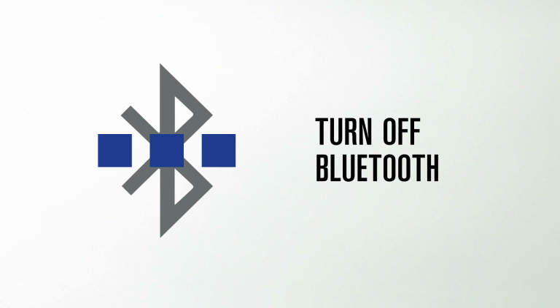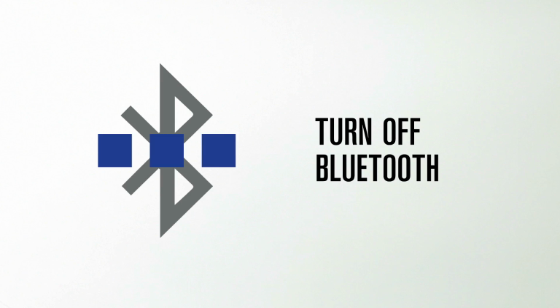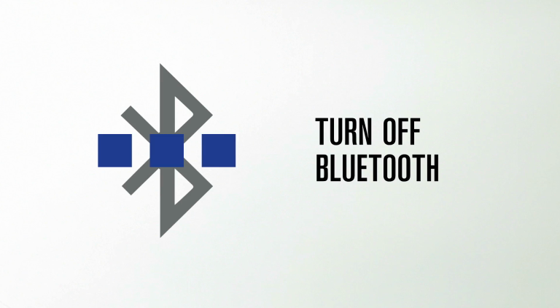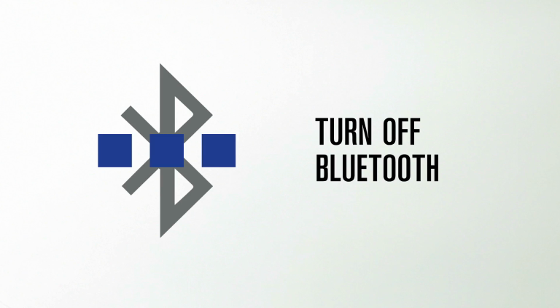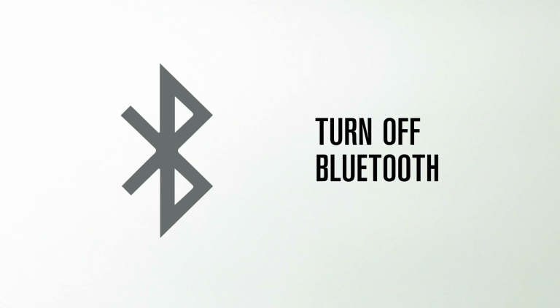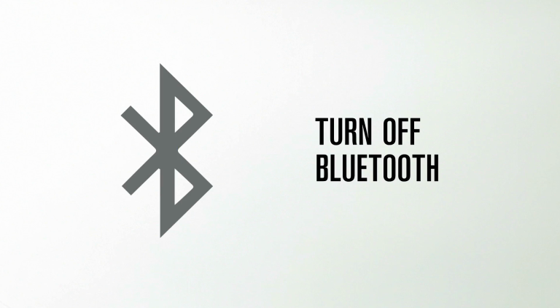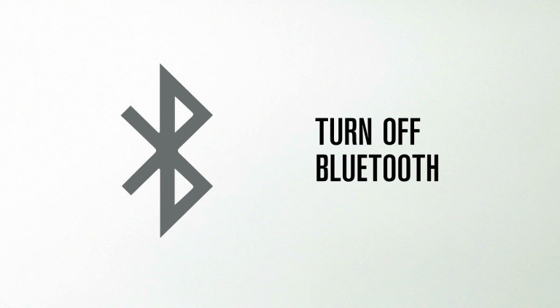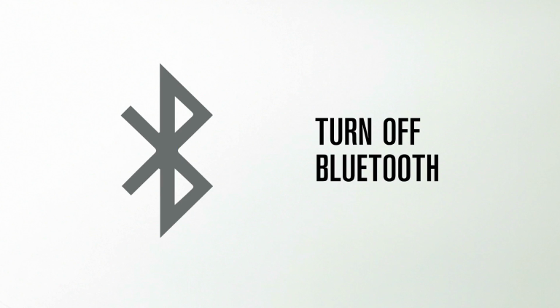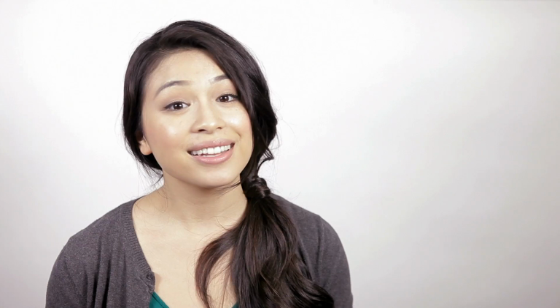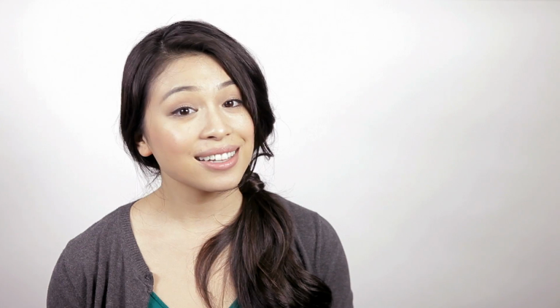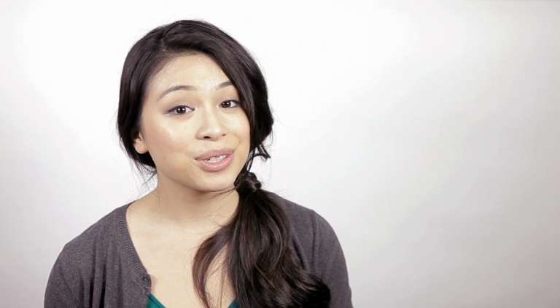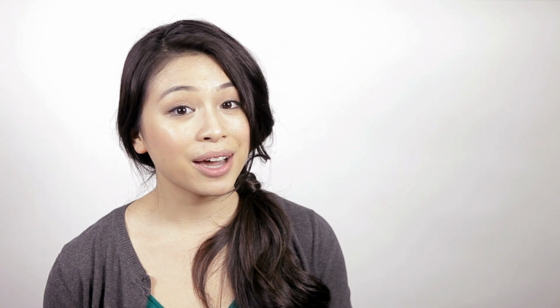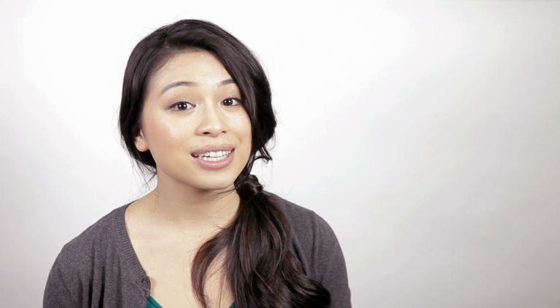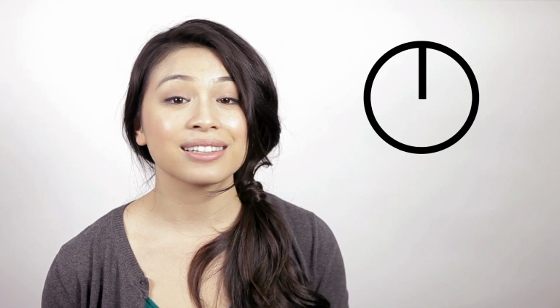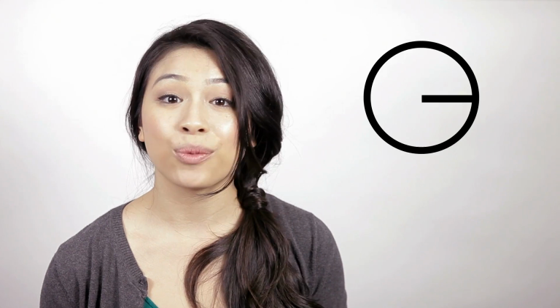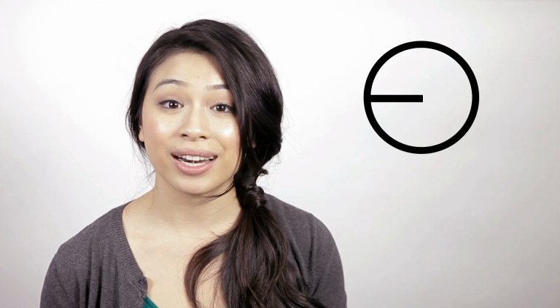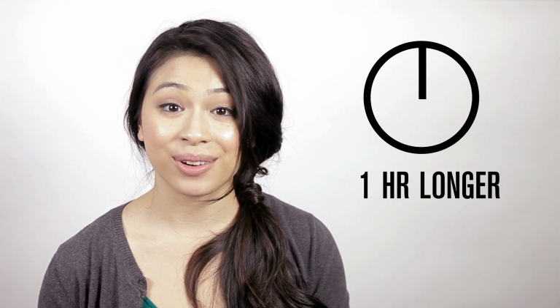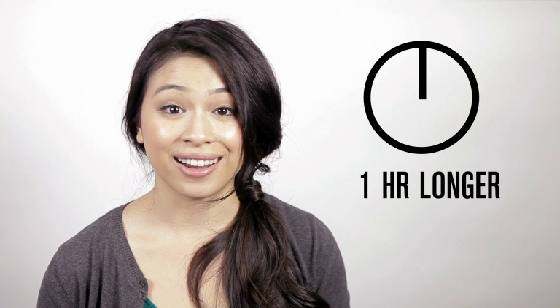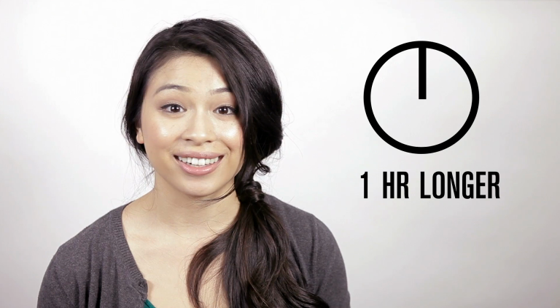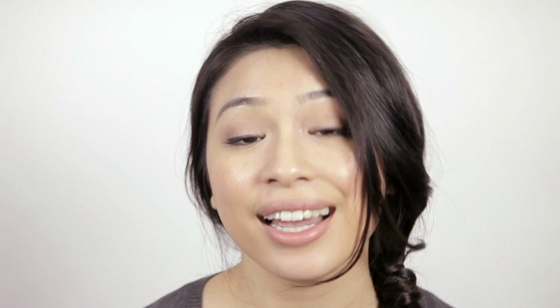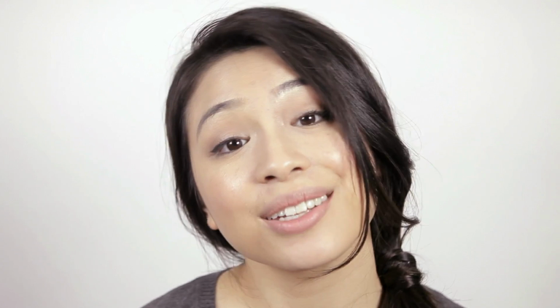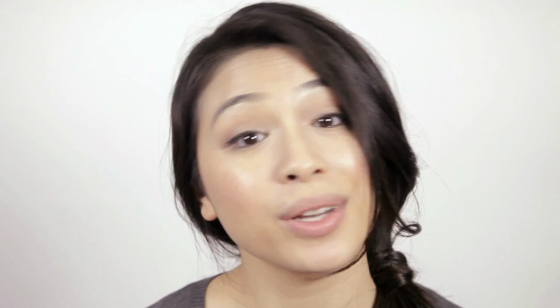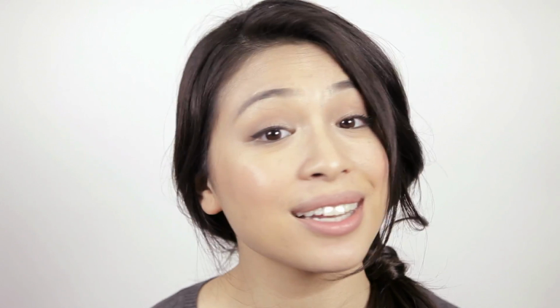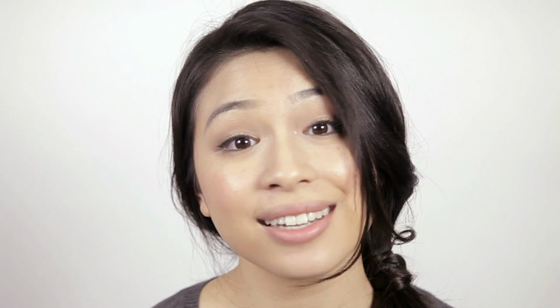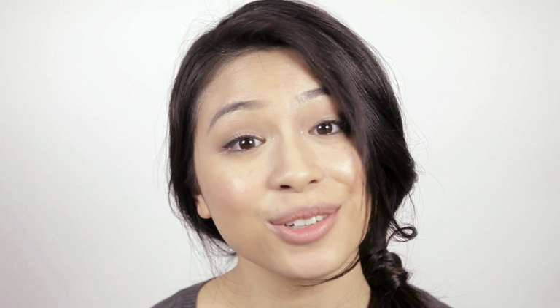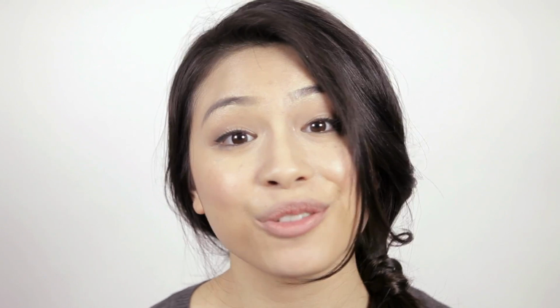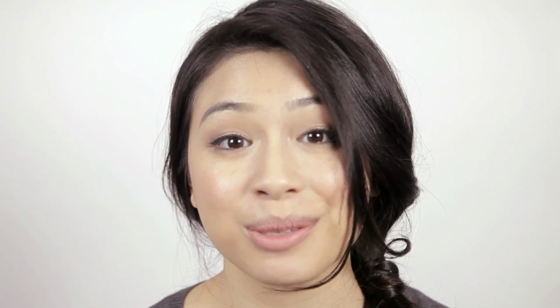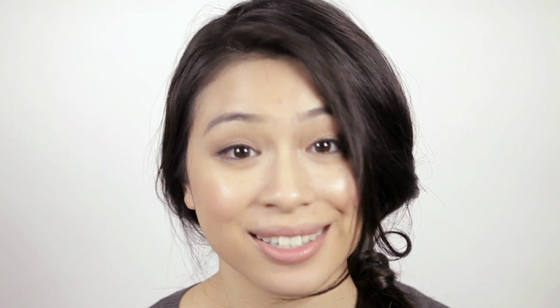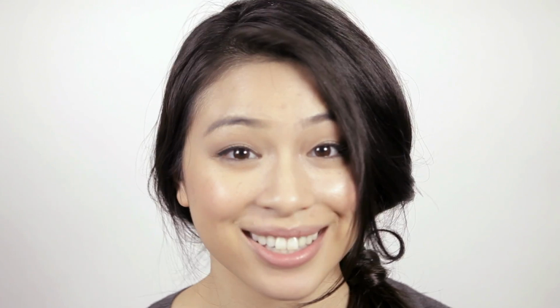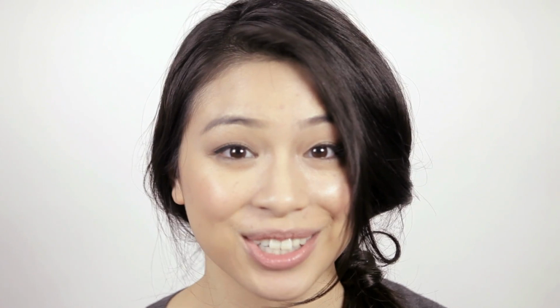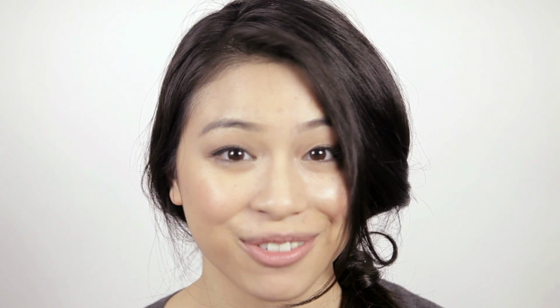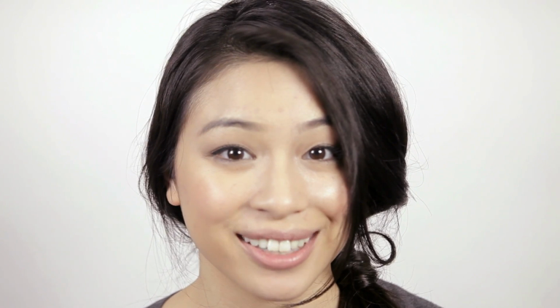Turn off Bluetooth. This allows your battery to live one hour longer, and it's one less signal your phone is busily searching for.